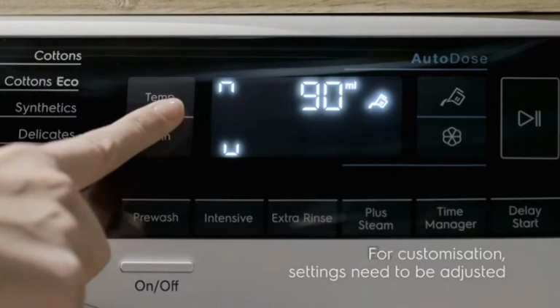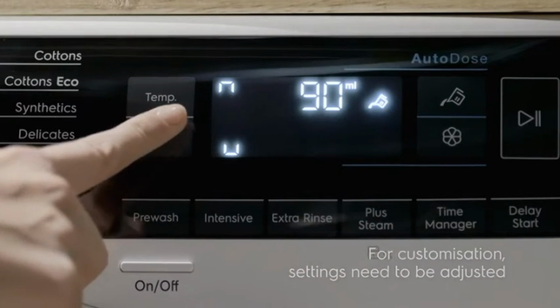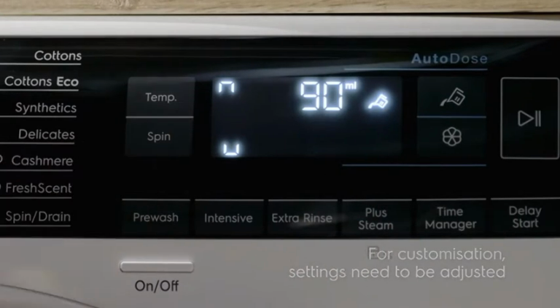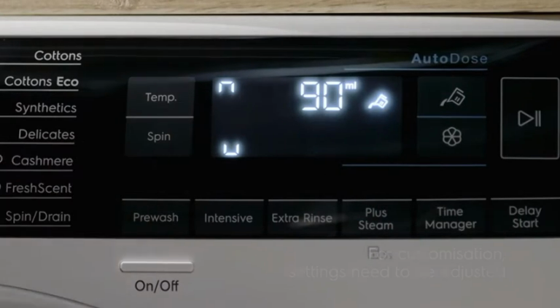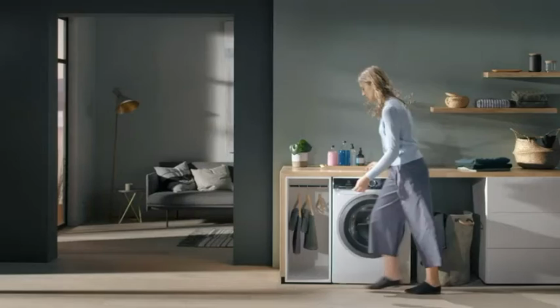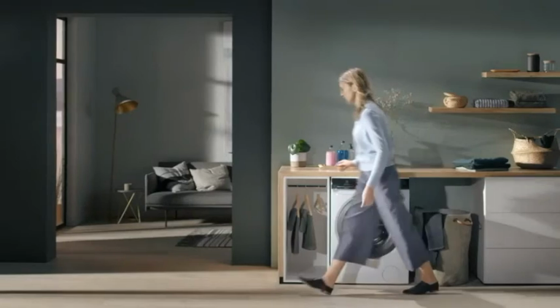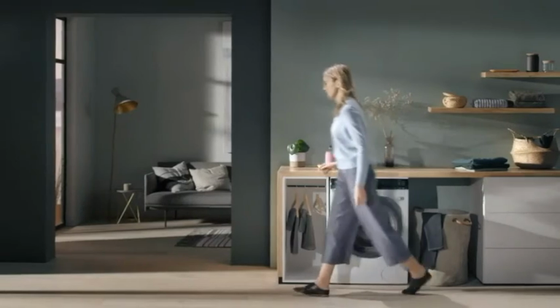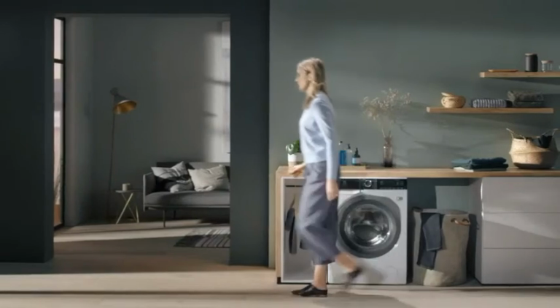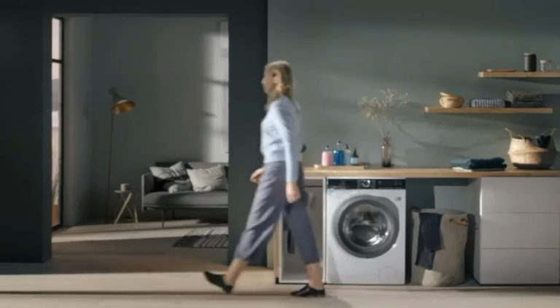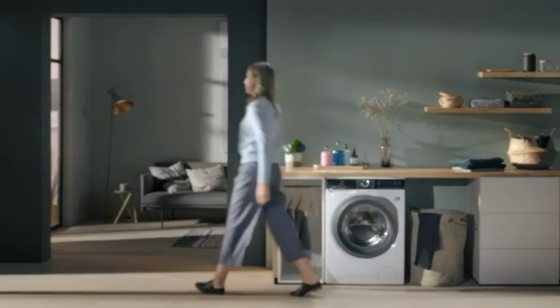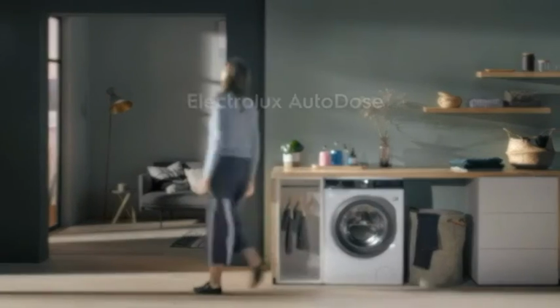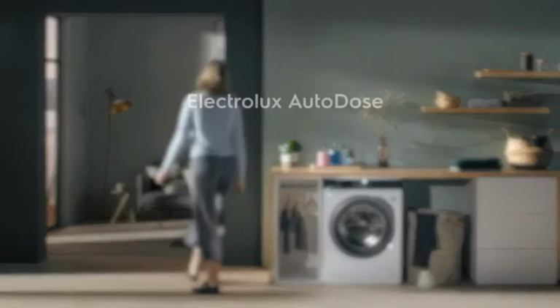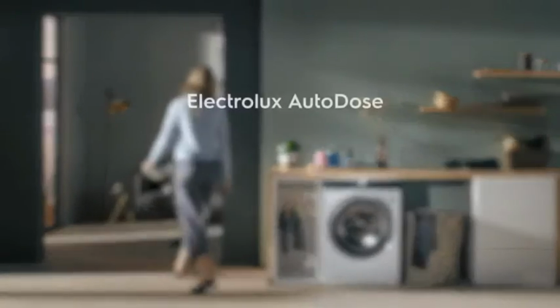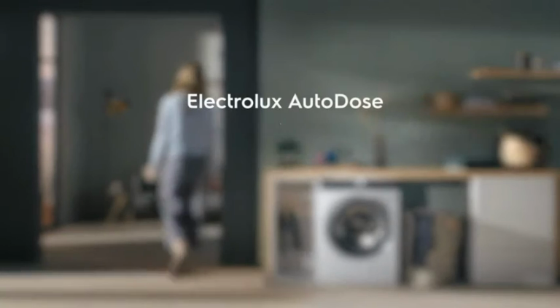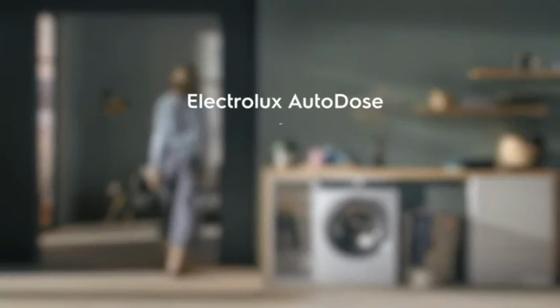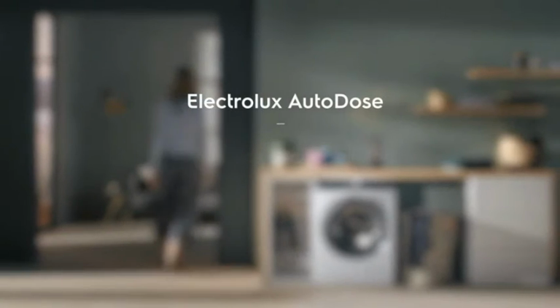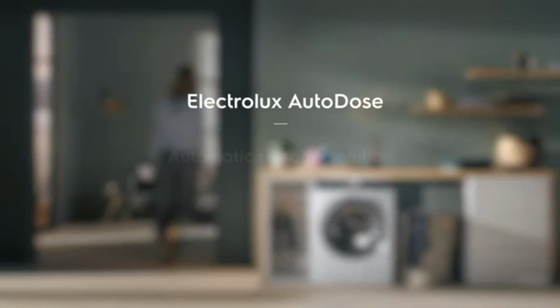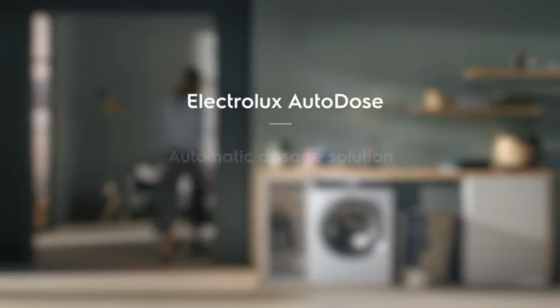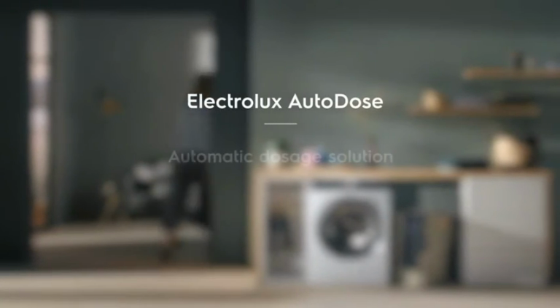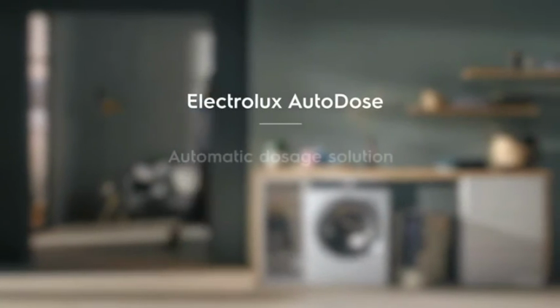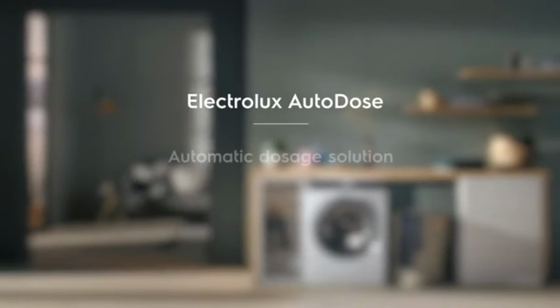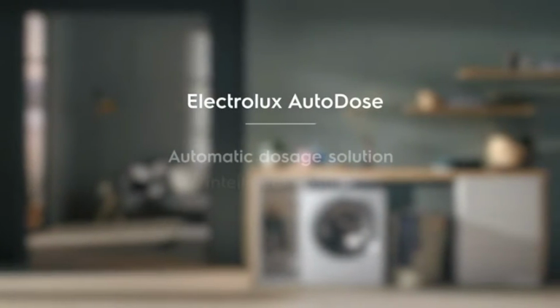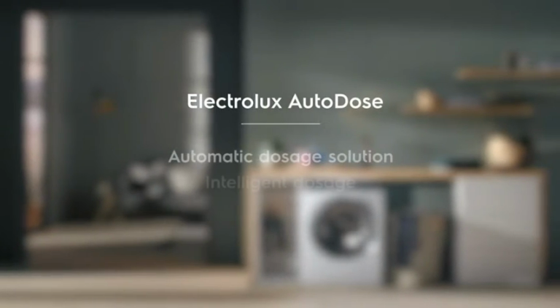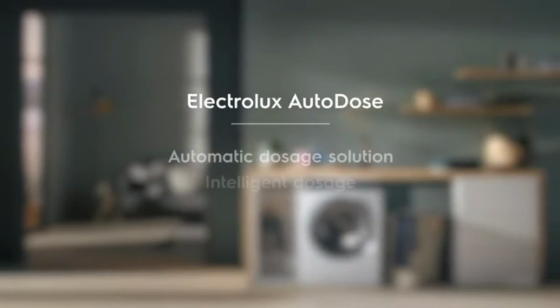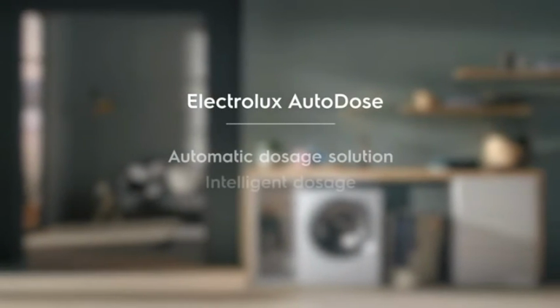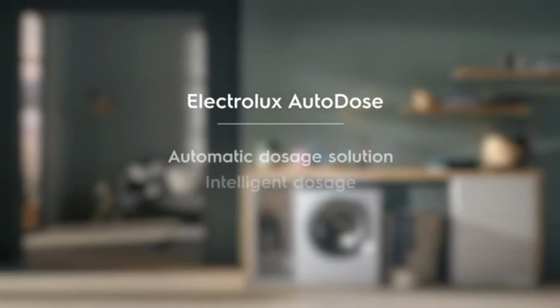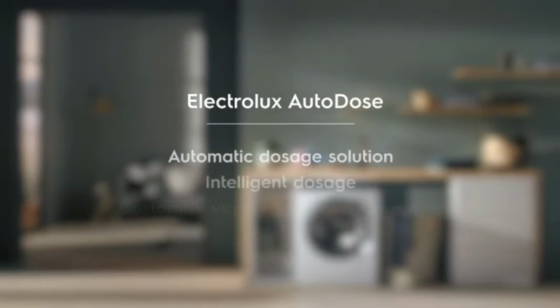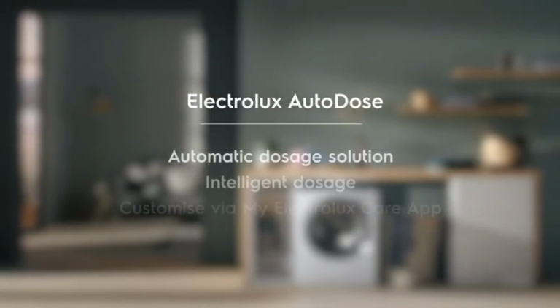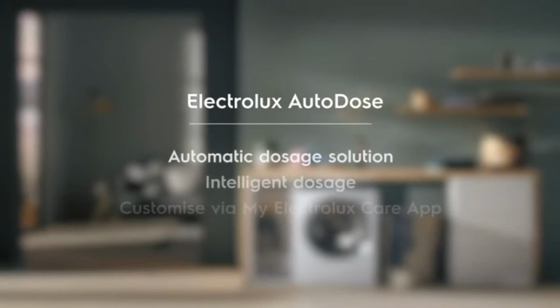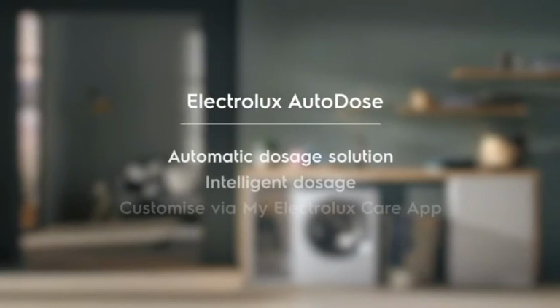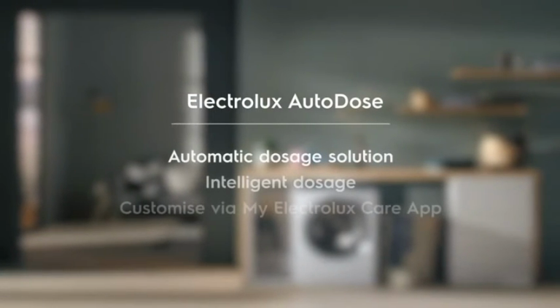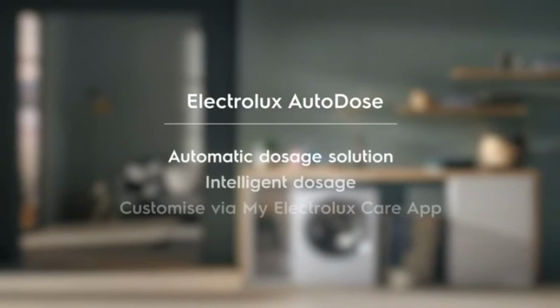Electrolux Auto Dose. The right amount of detergent? Let Auto Dose decide.